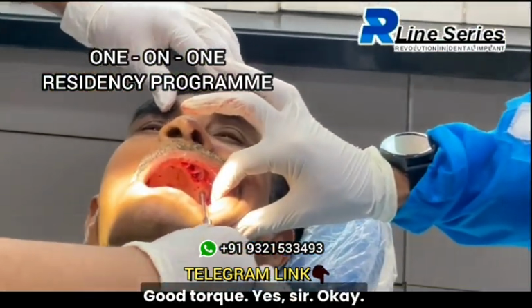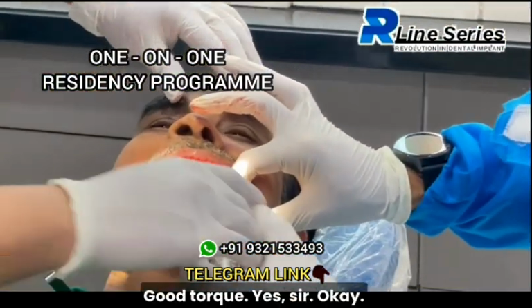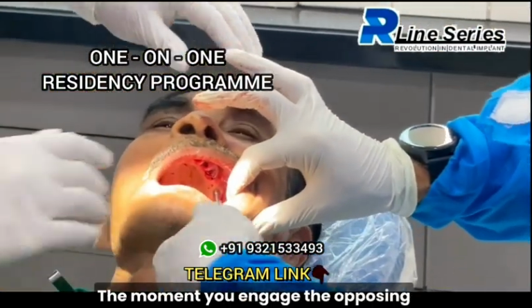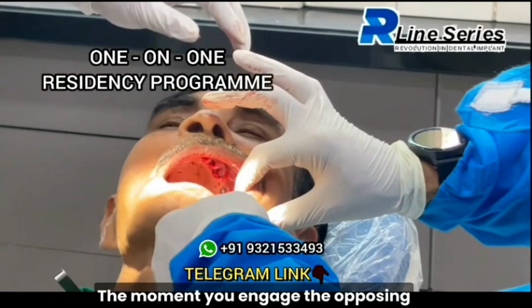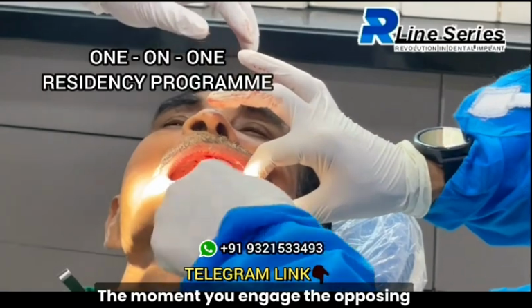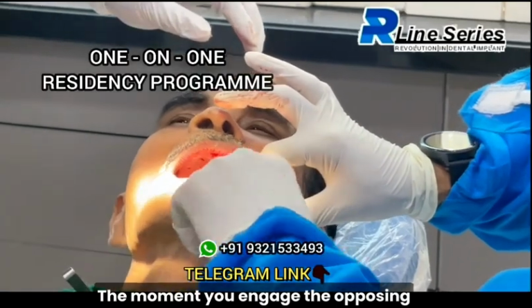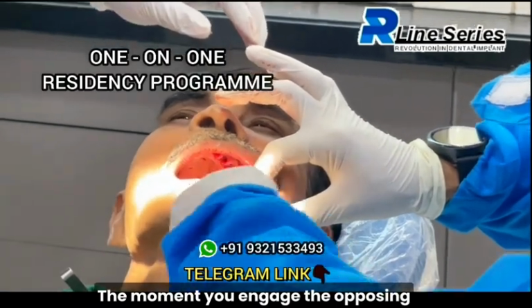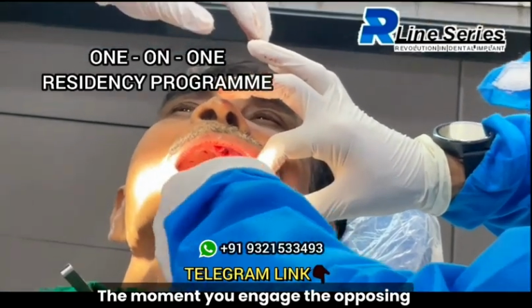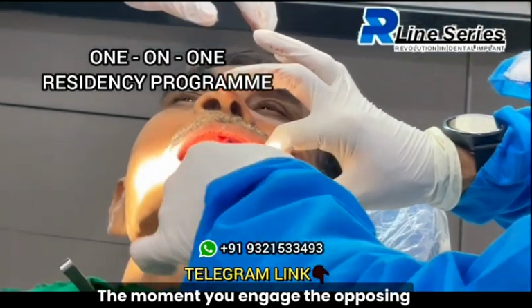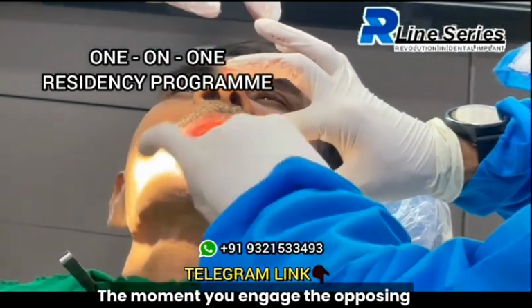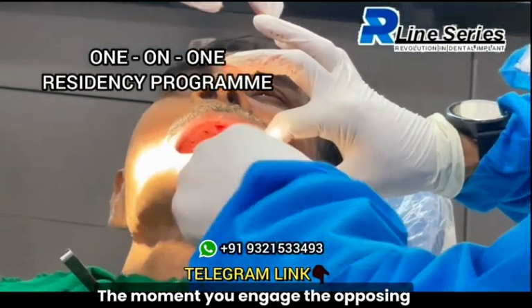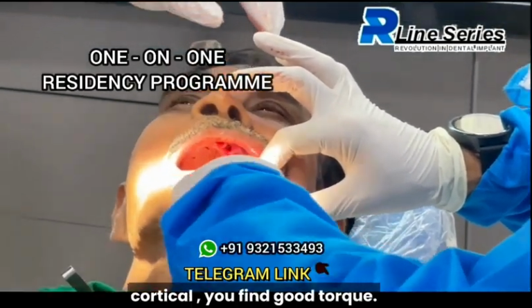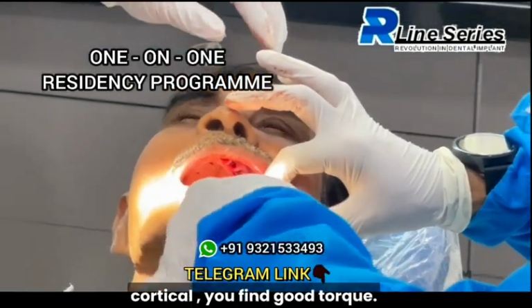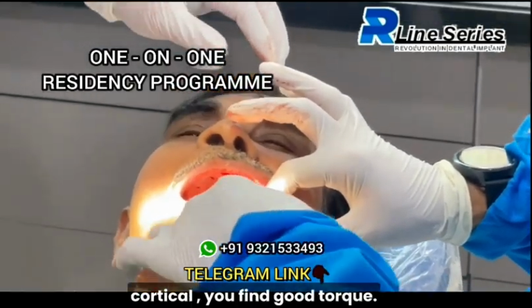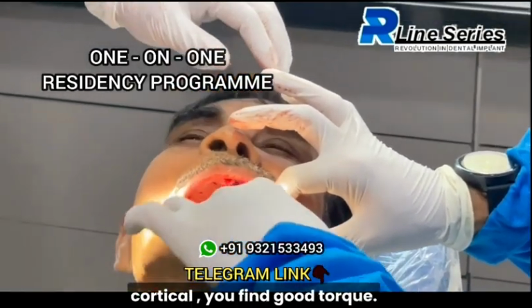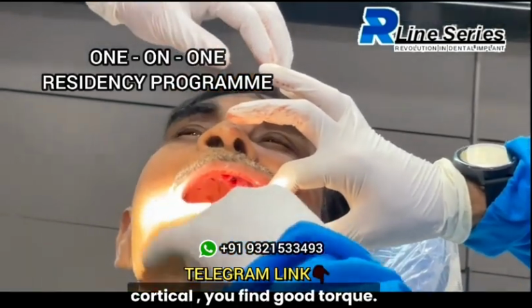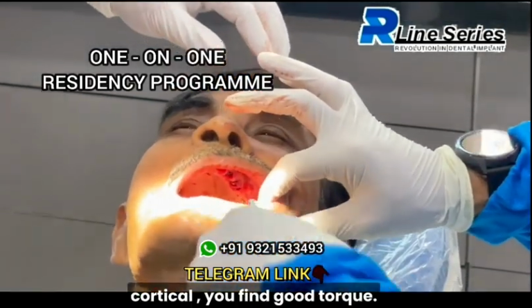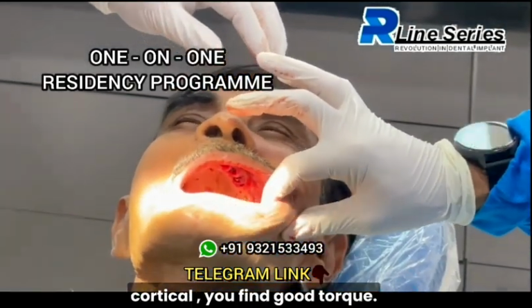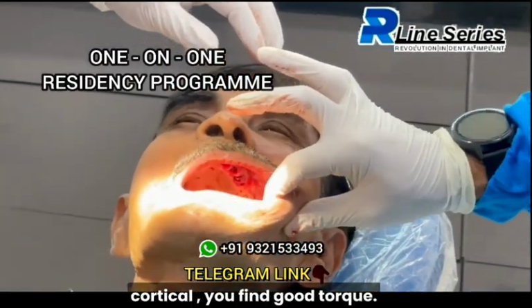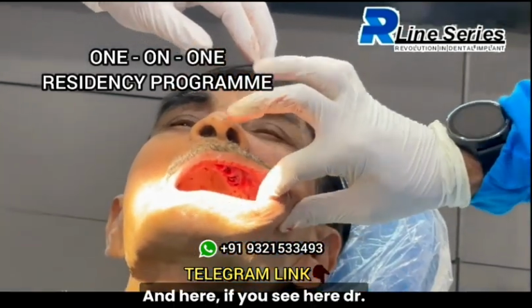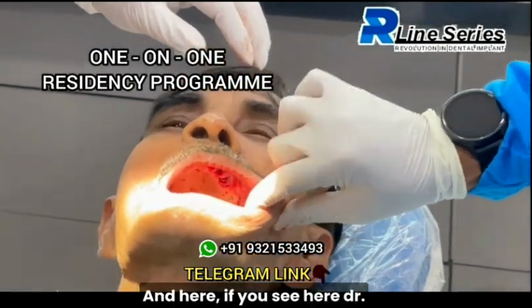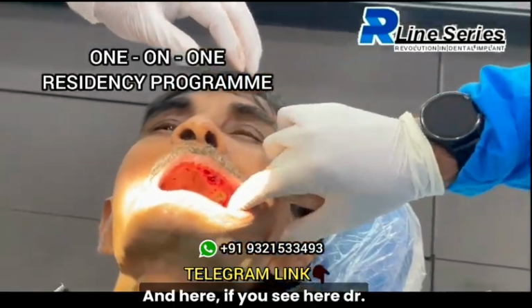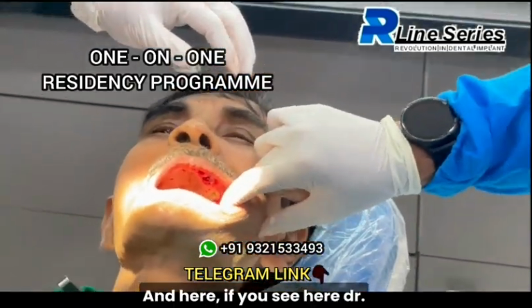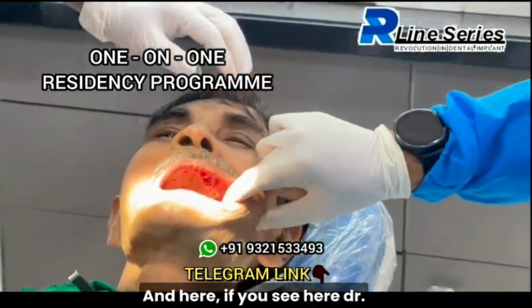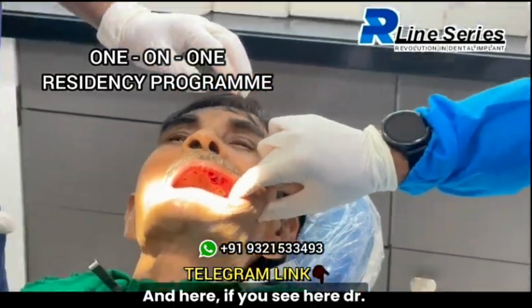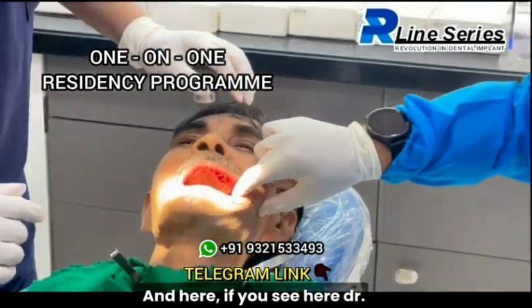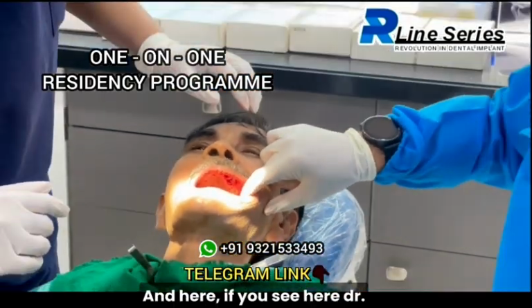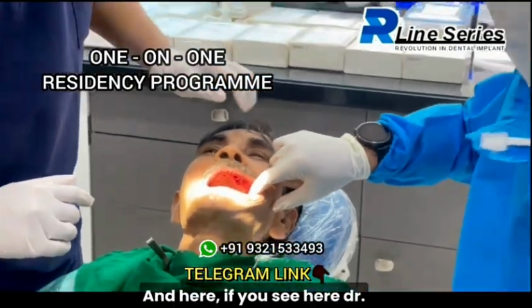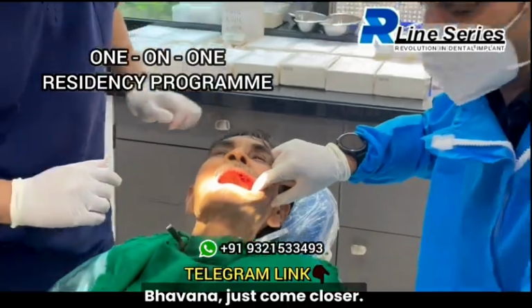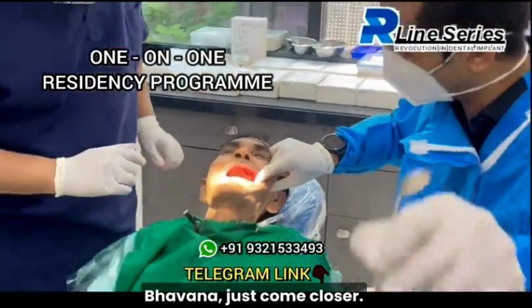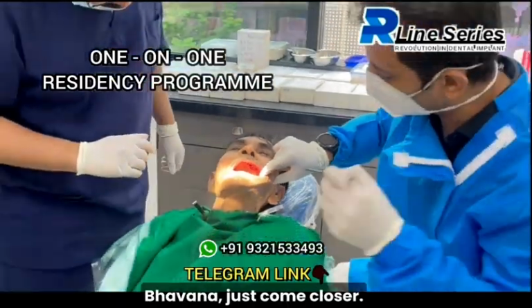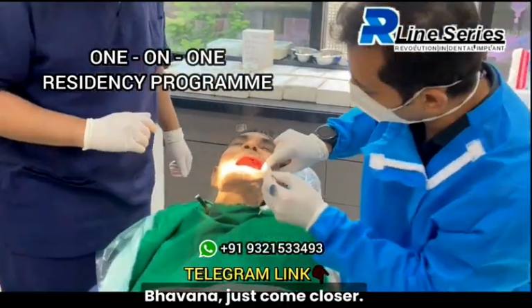The moment you engage the opposing cortical, you find good torque. And here, if you see here — Dr. Bhavna, just come closer.